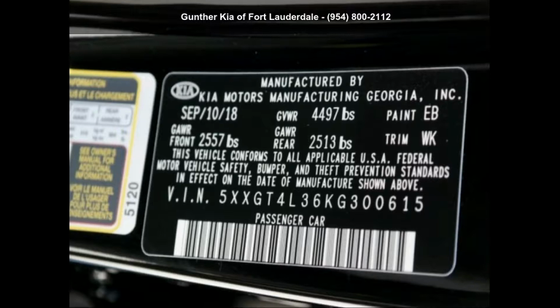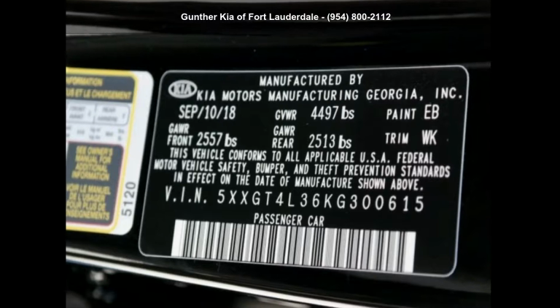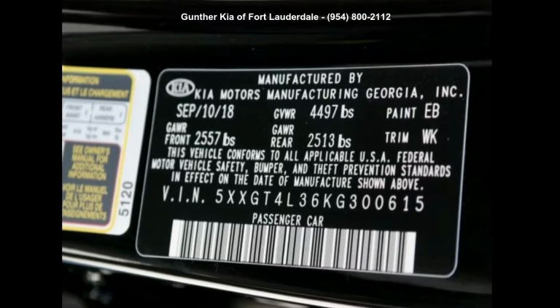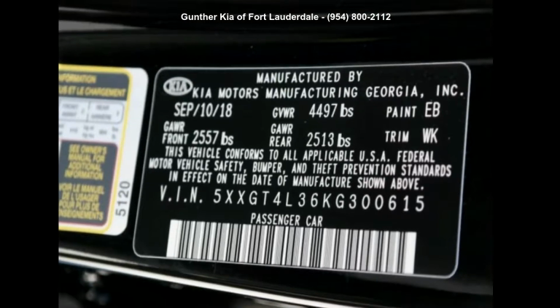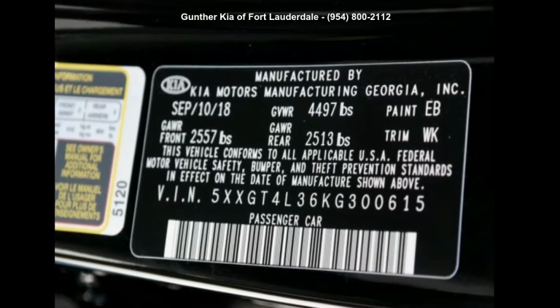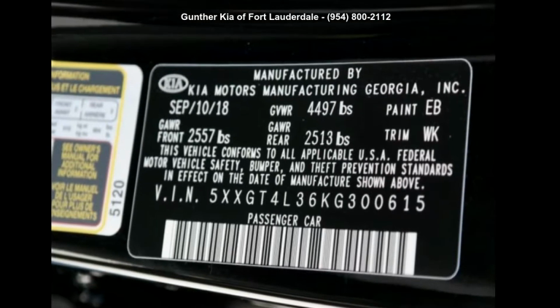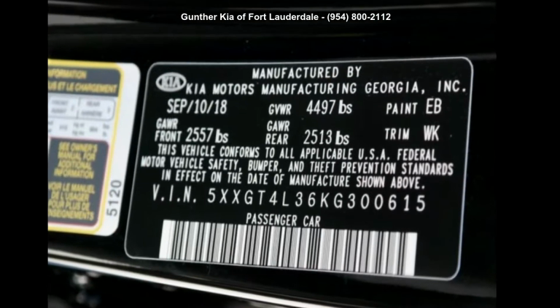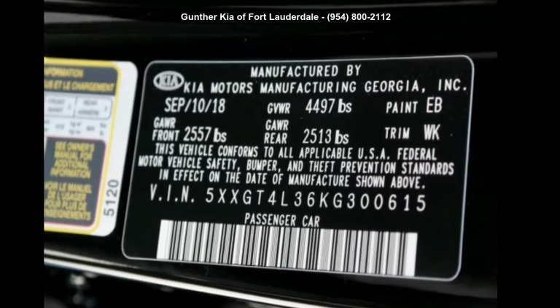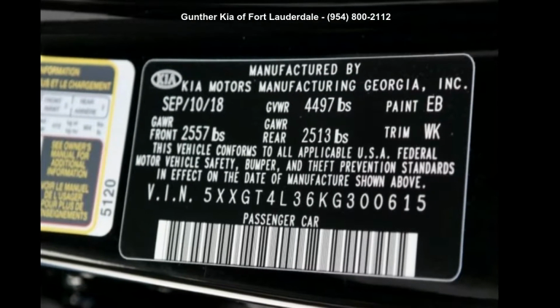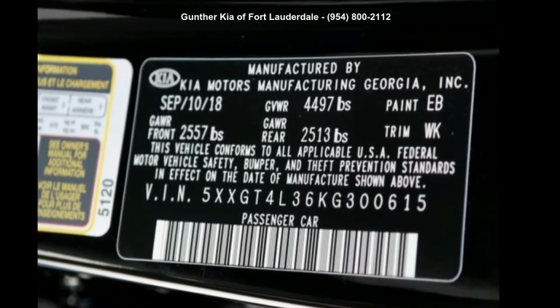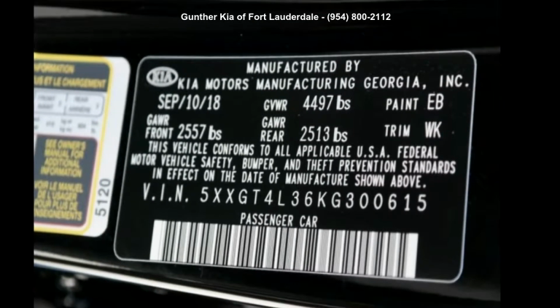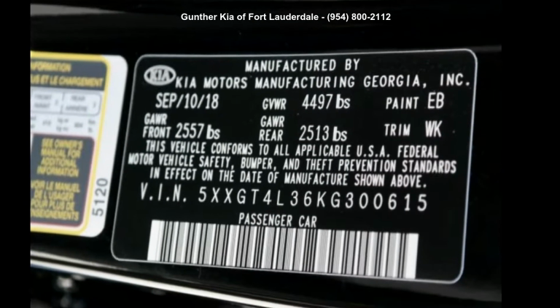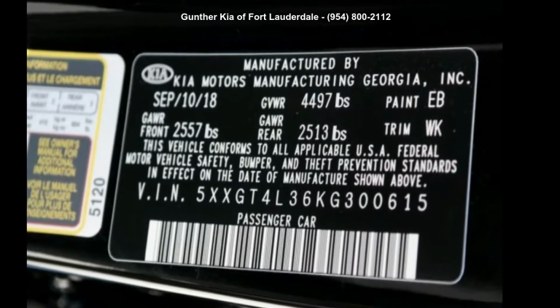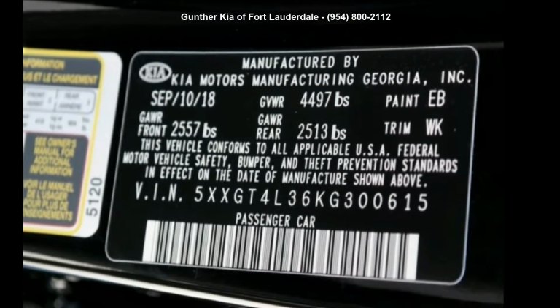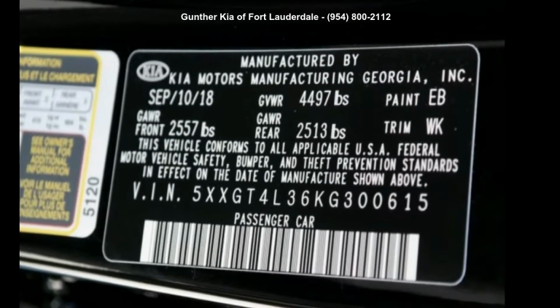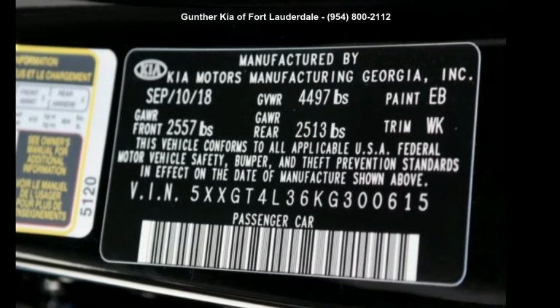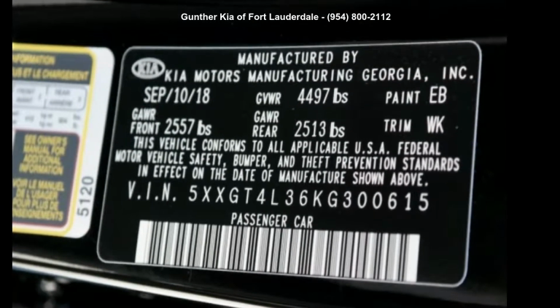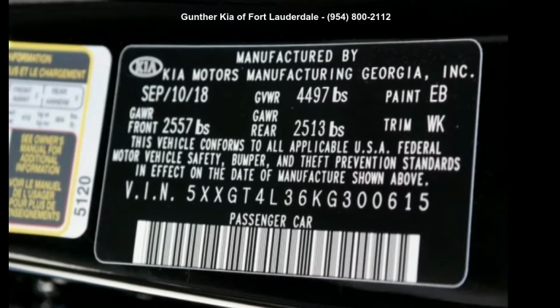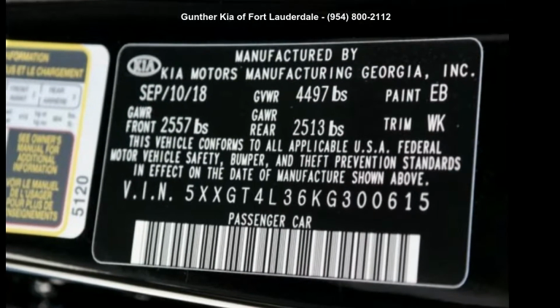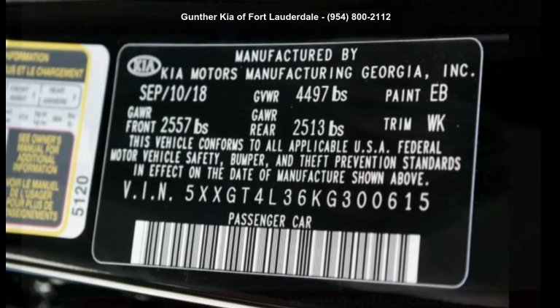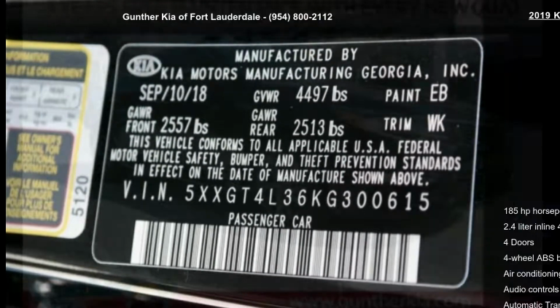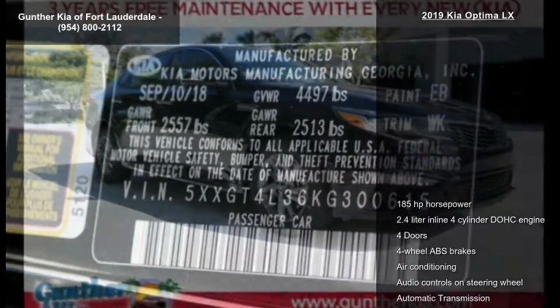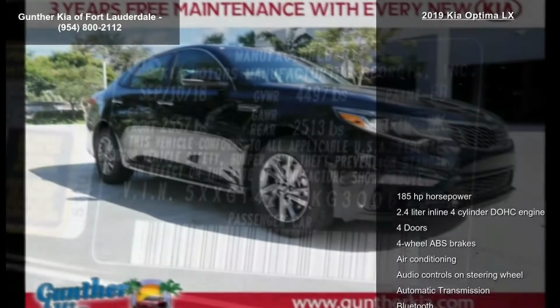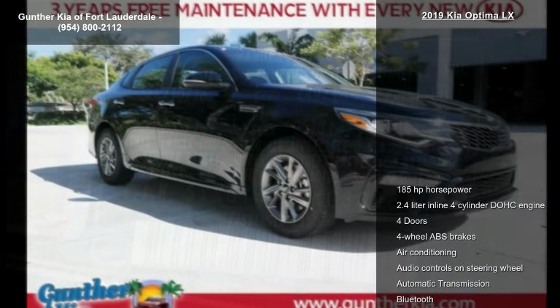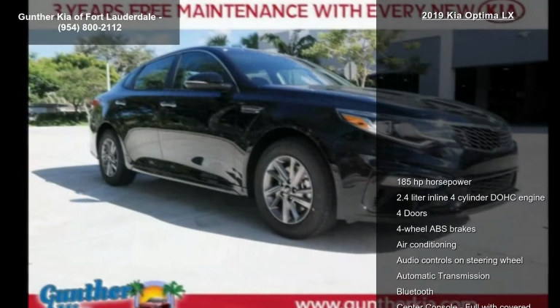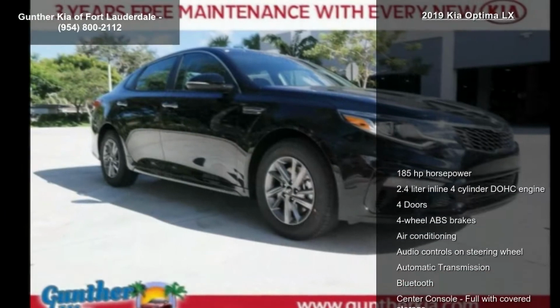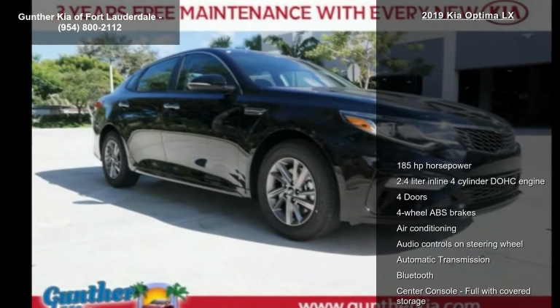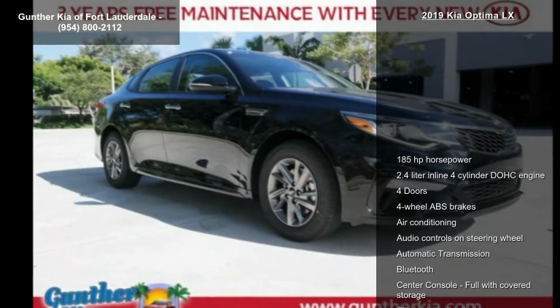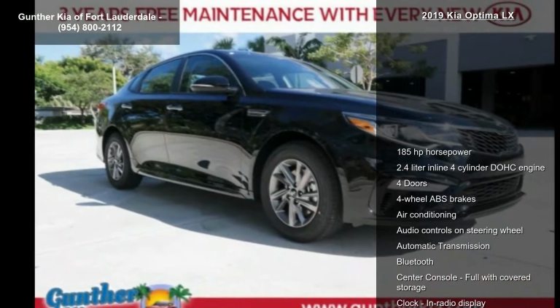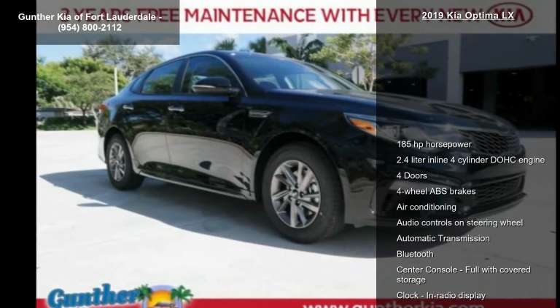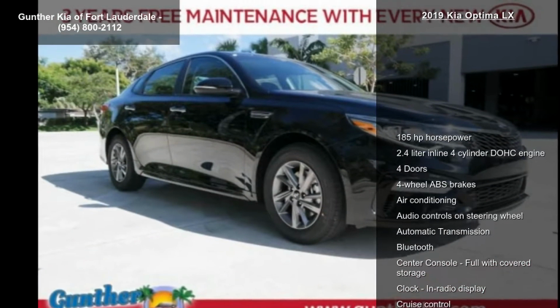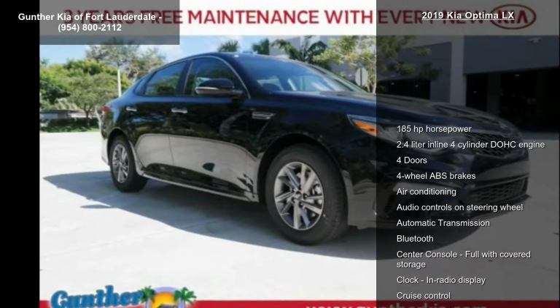Presenting the Kia 2019 Optima LX. This may be the set of wheels you've been looking for.